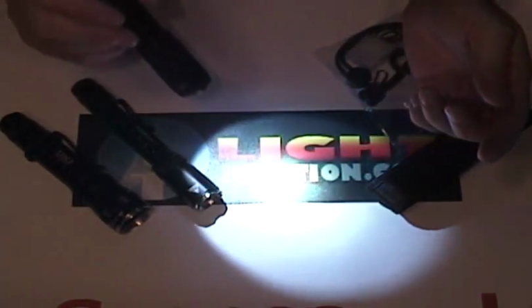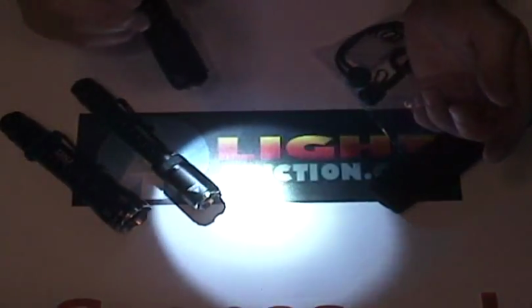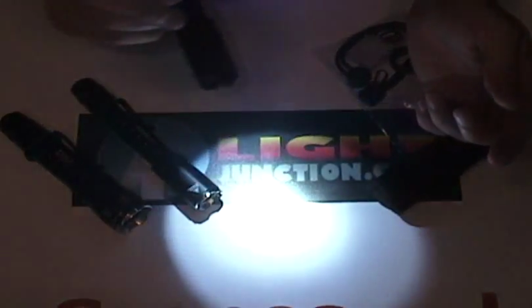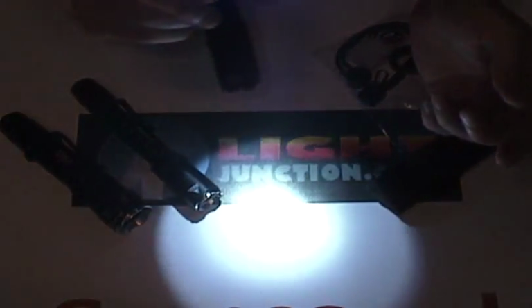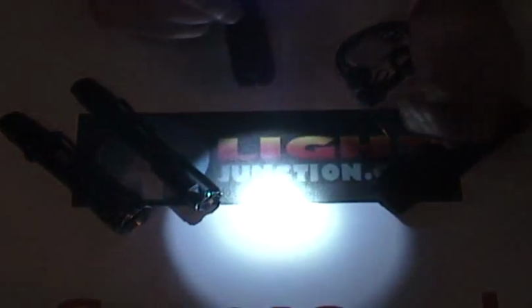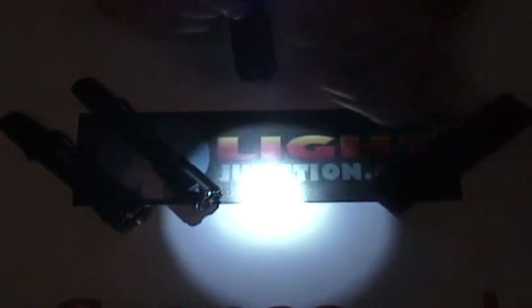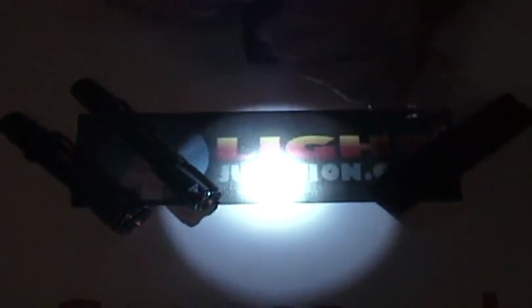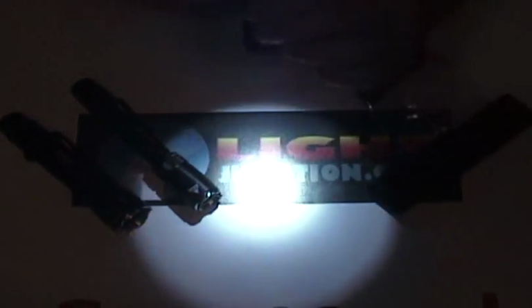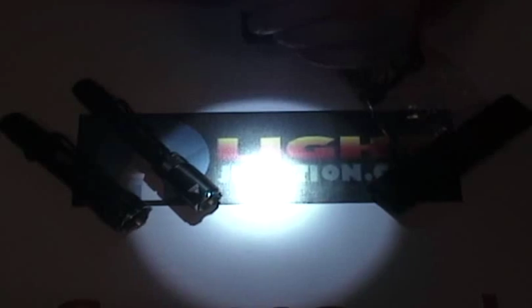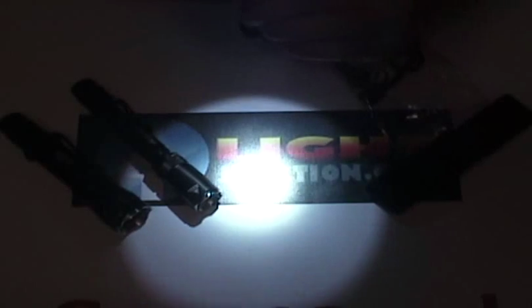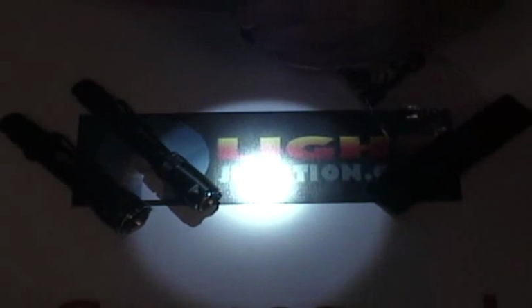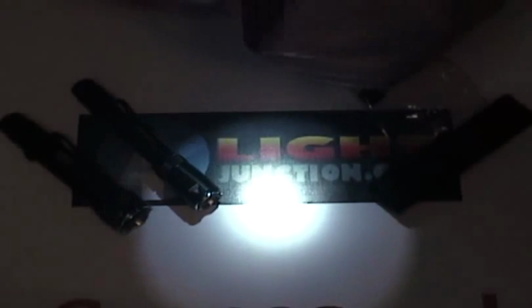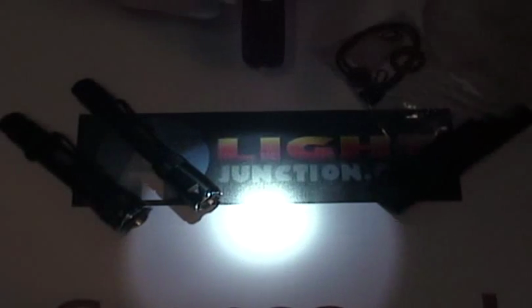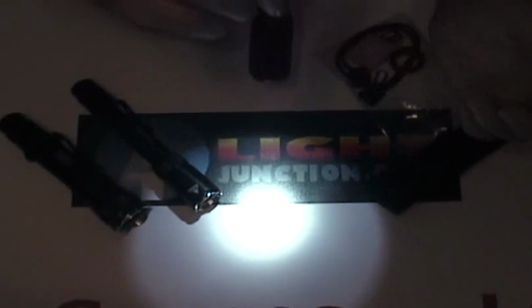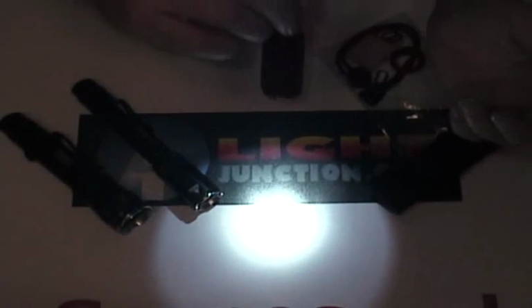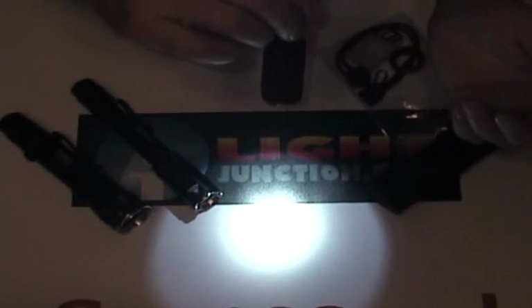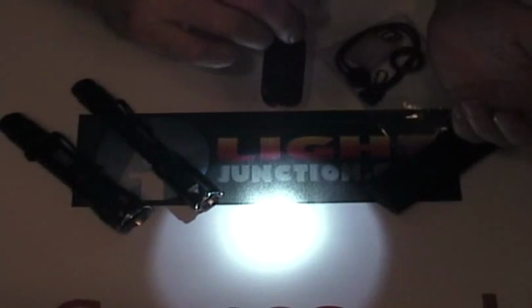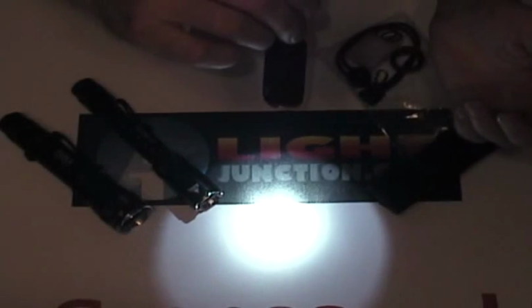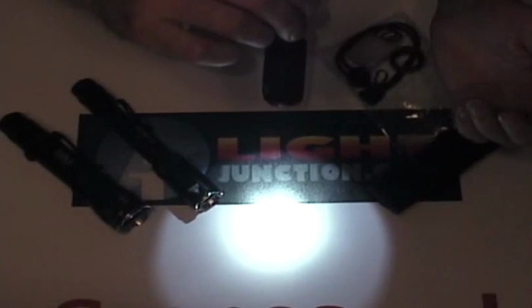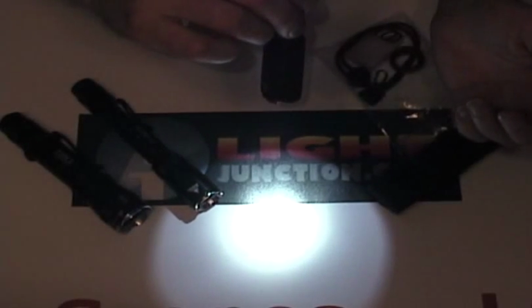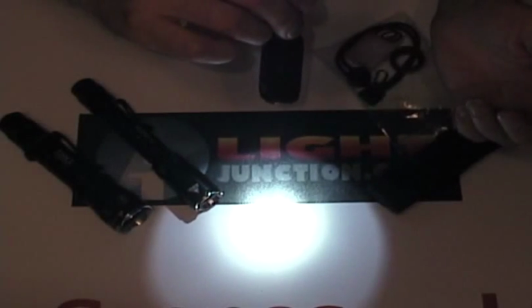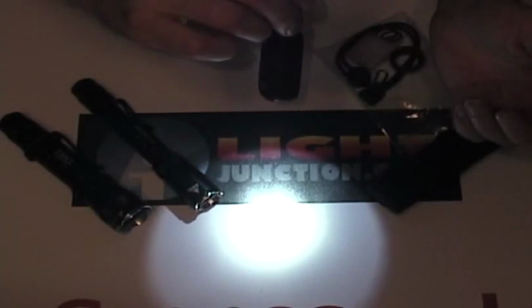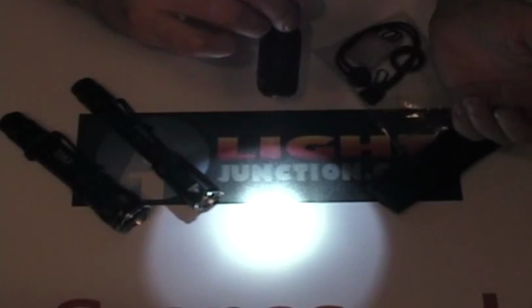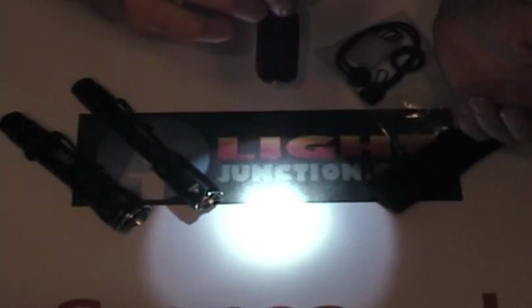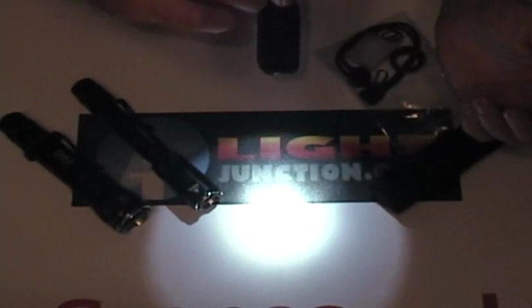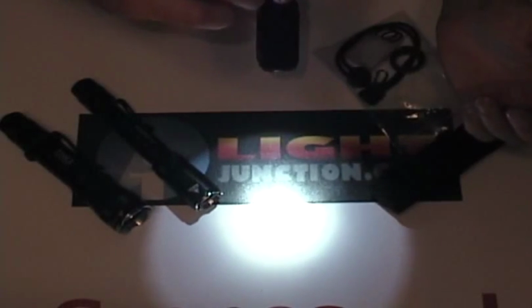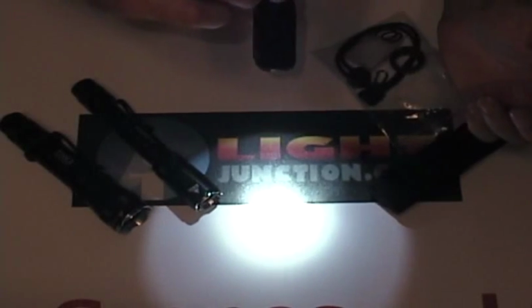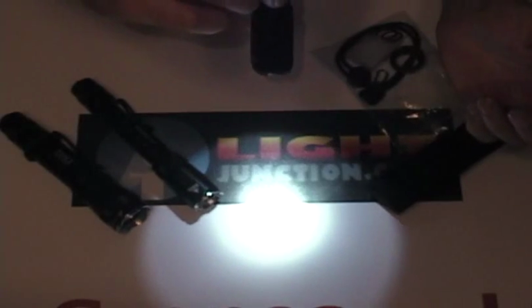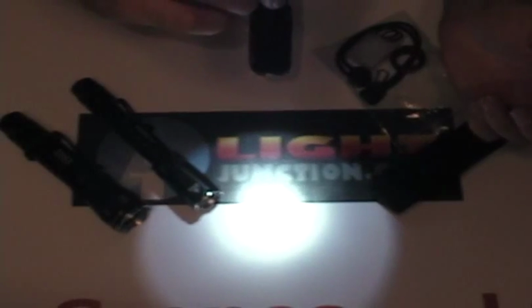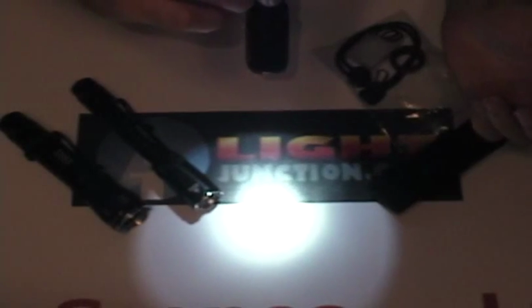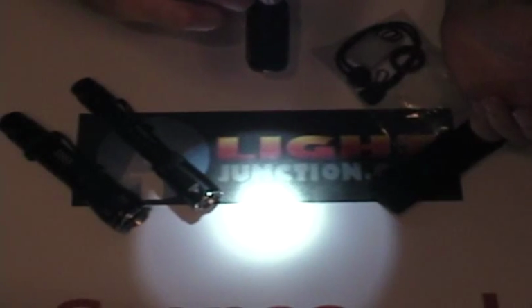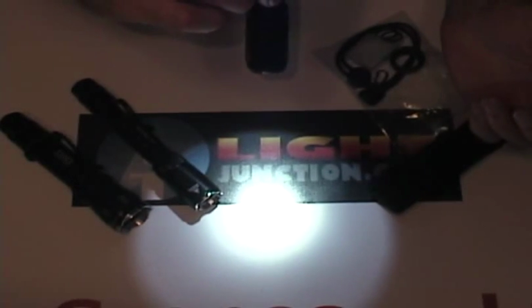As you can see, it's got a very nice beam pattern with the XPG-R5.